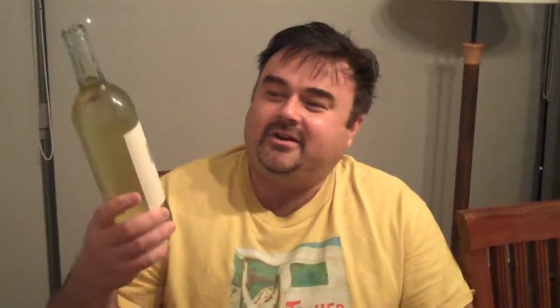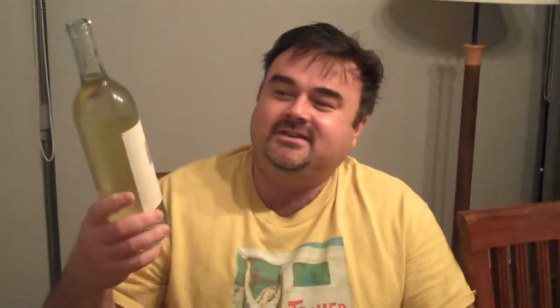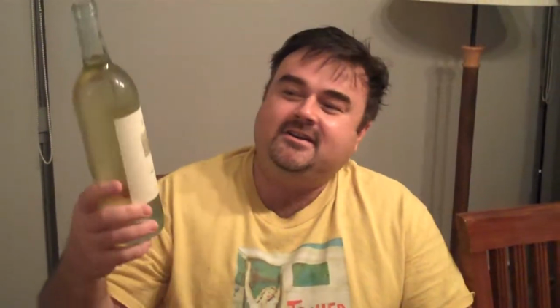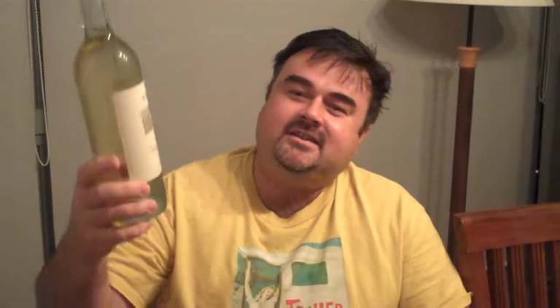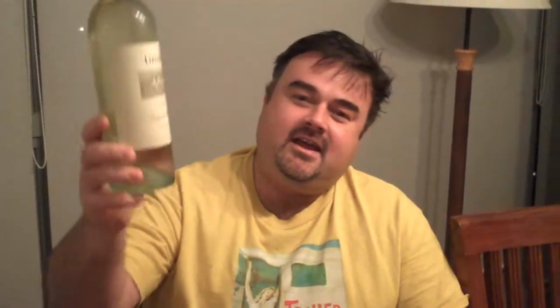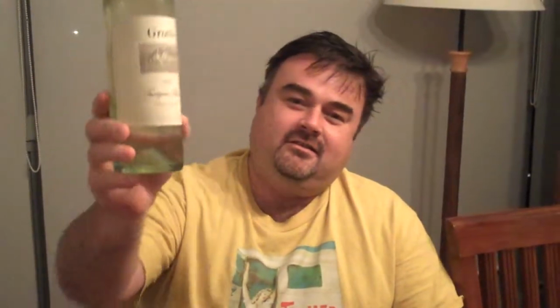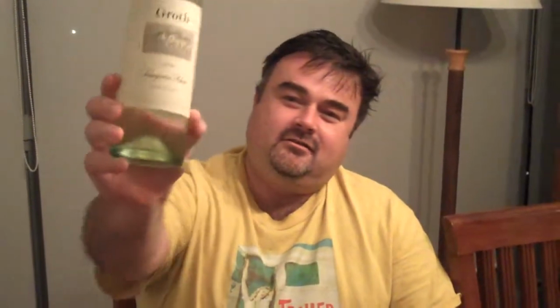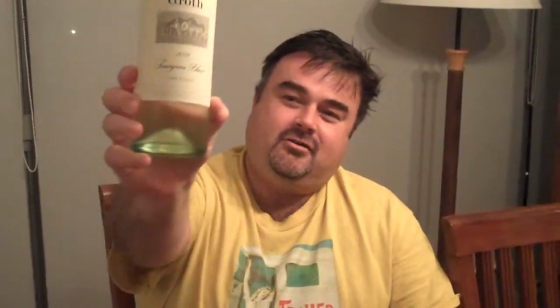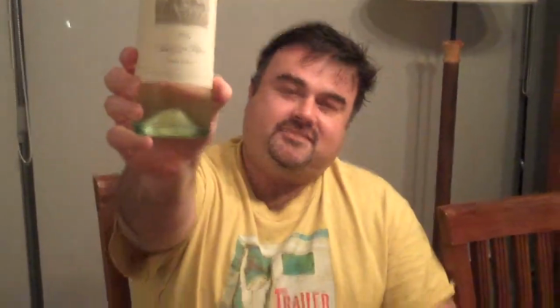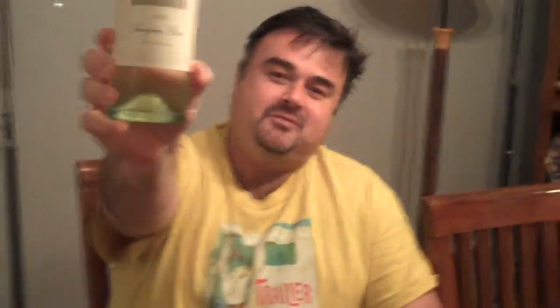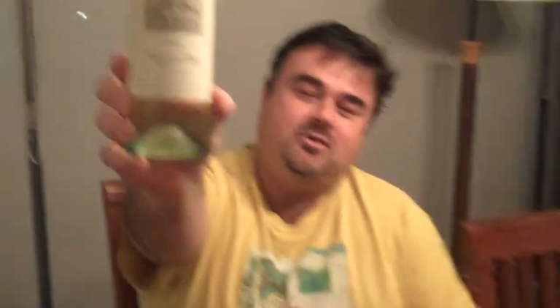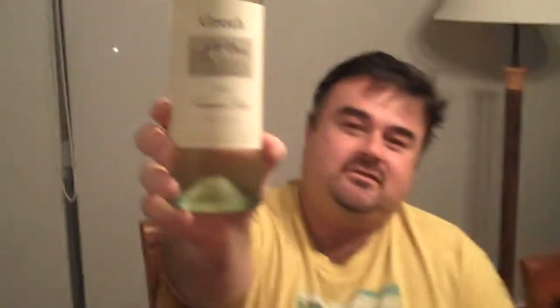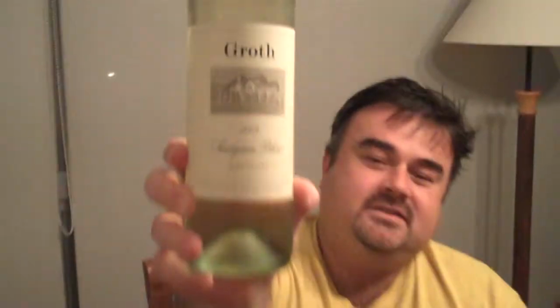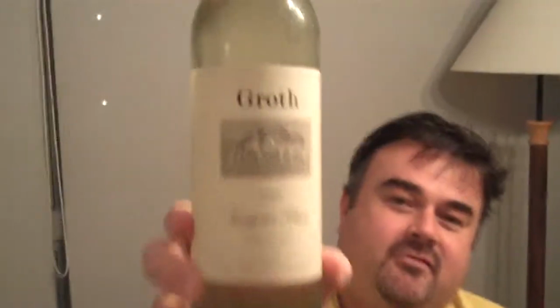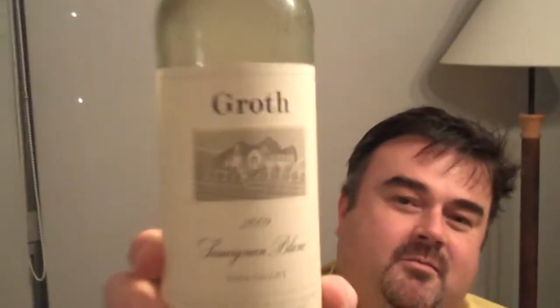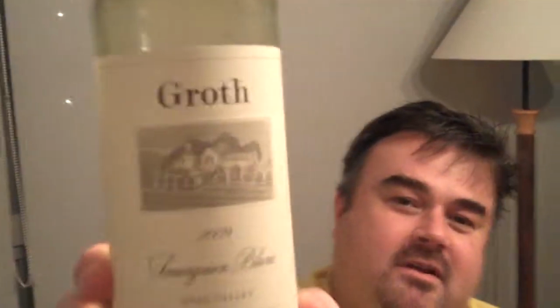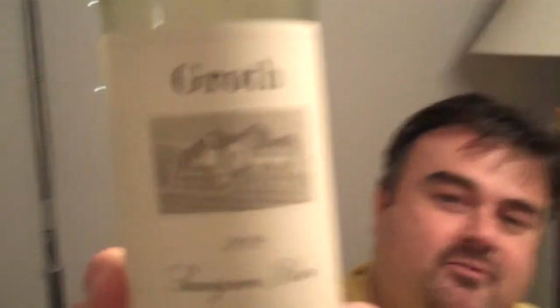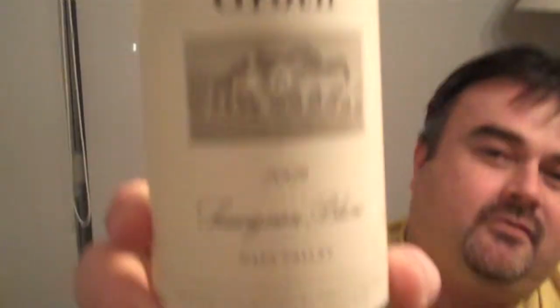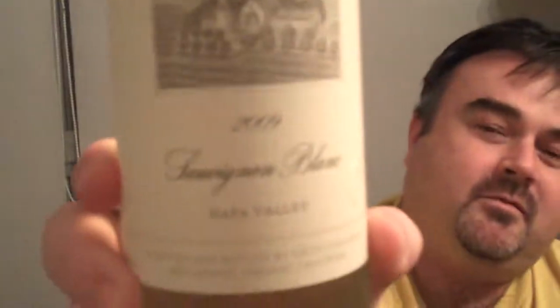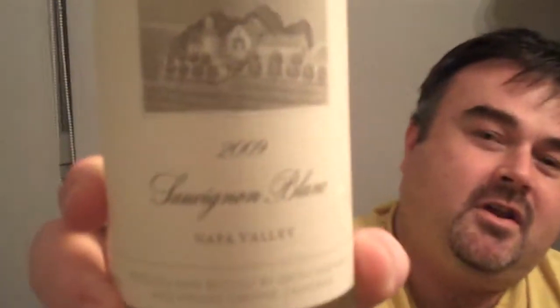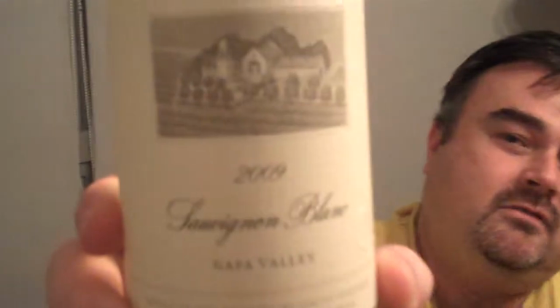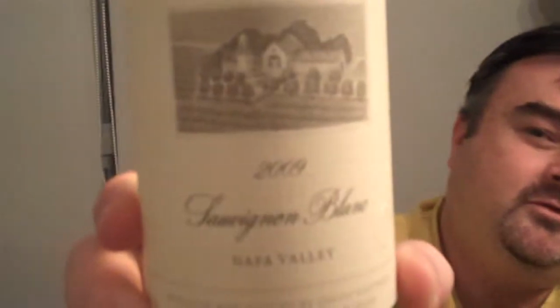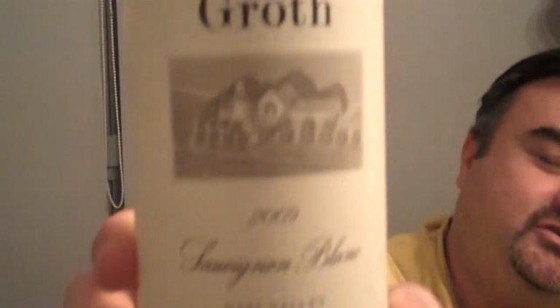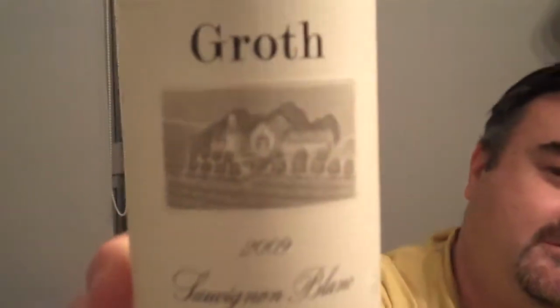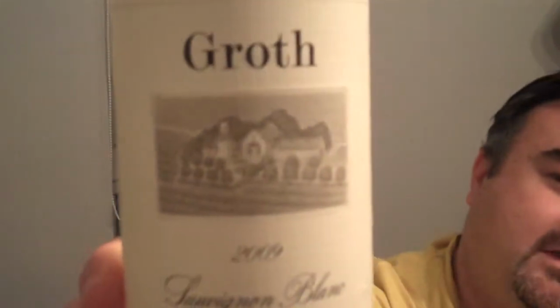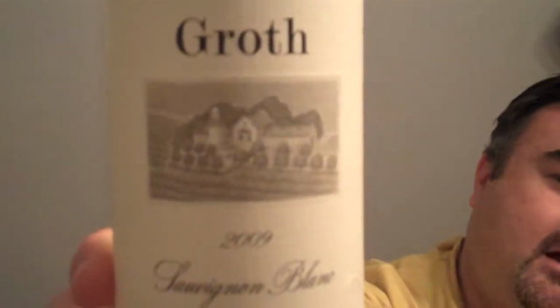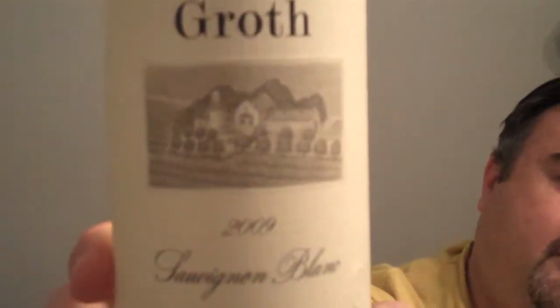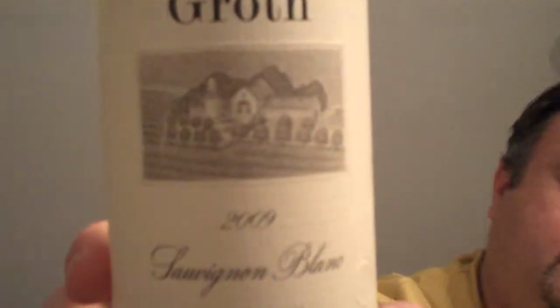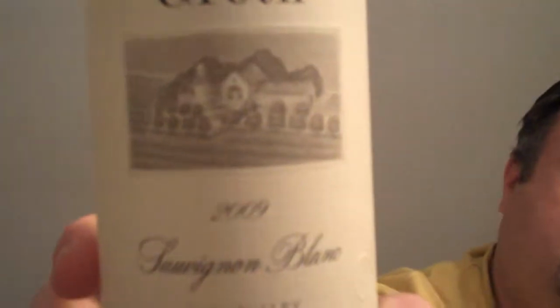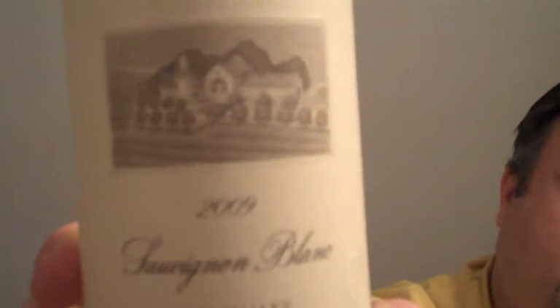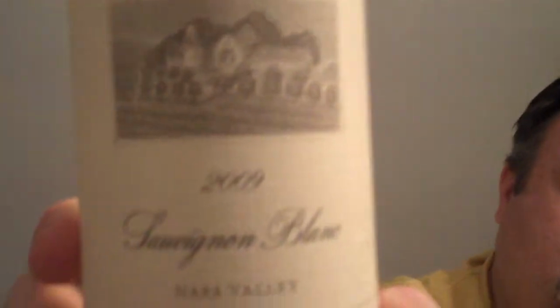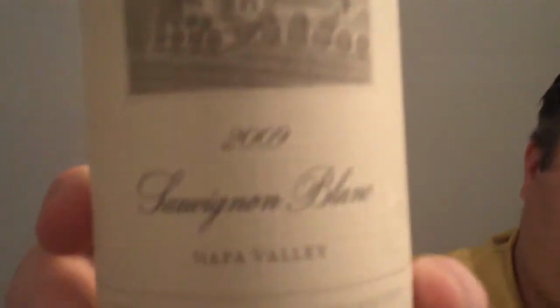We're looking tonight at the Grath Sauvignon Blanc. This is from California, from the Oakville region, vintage 2009.